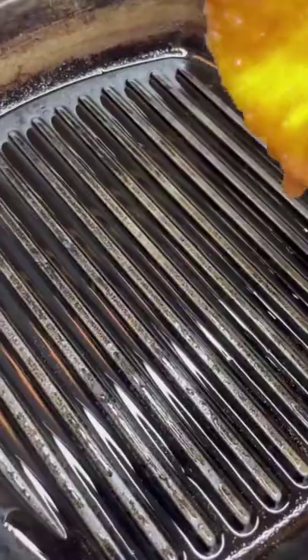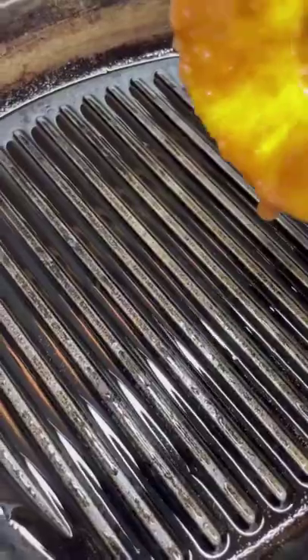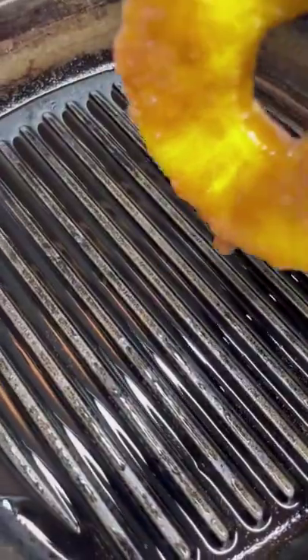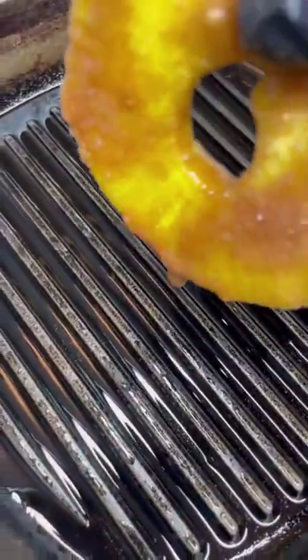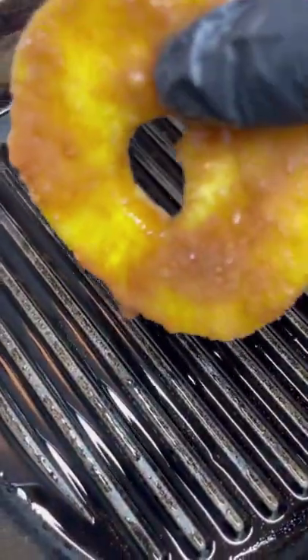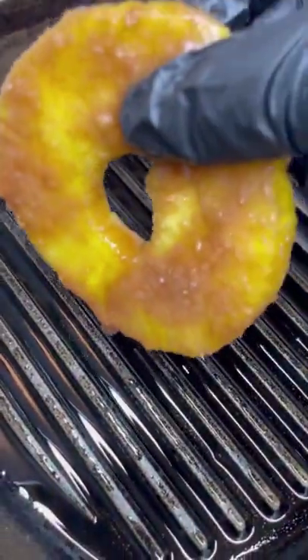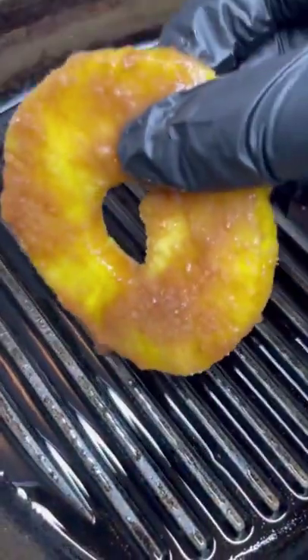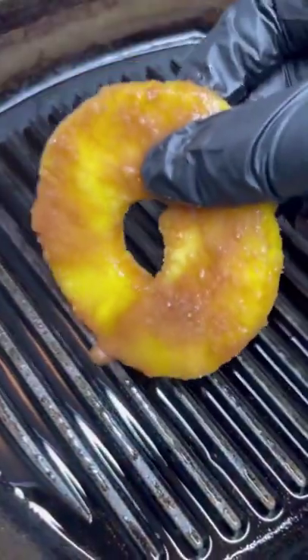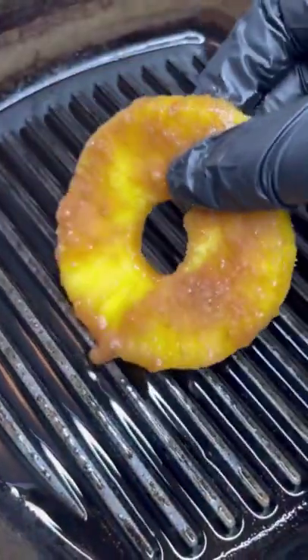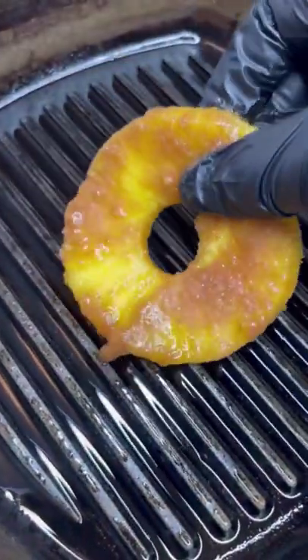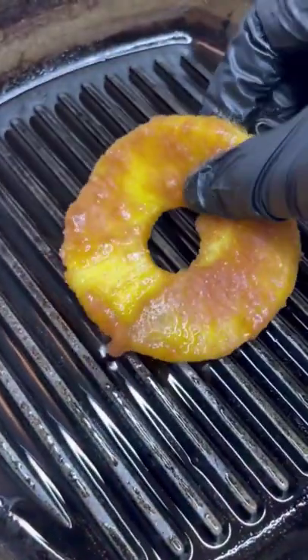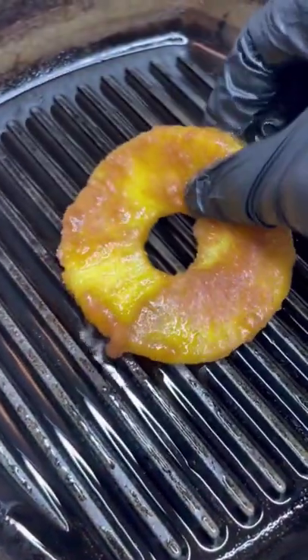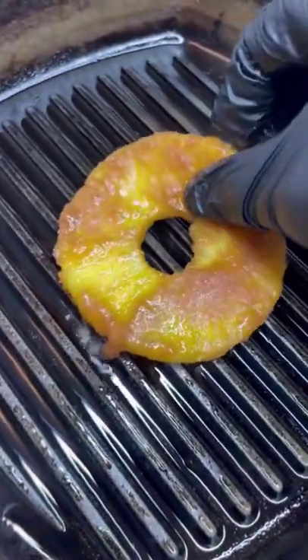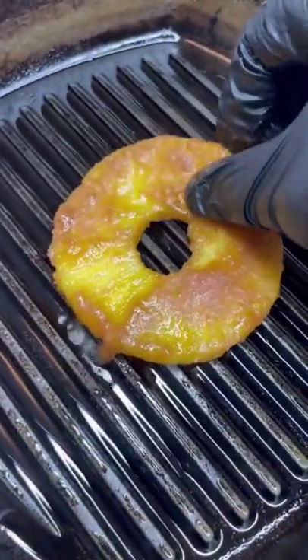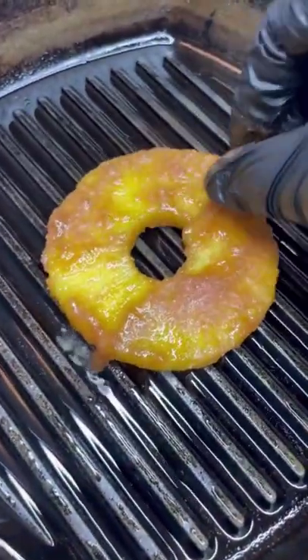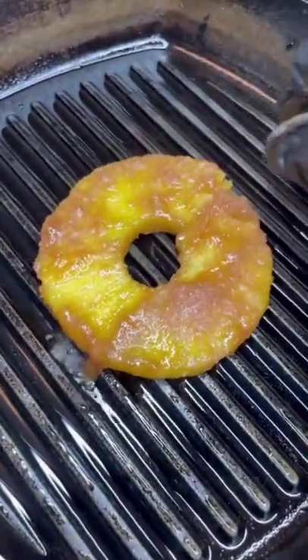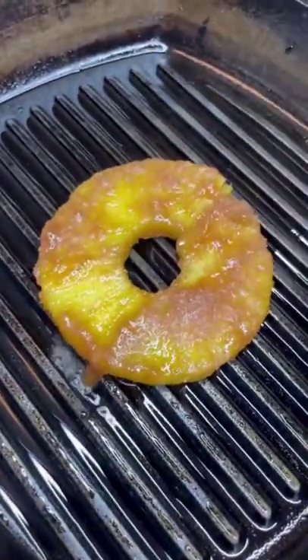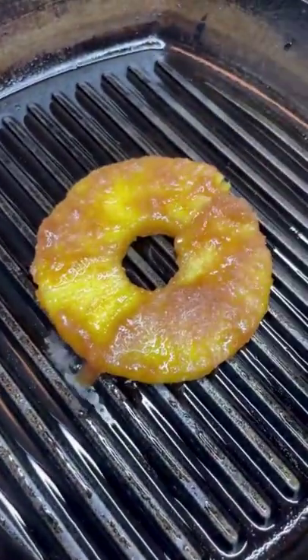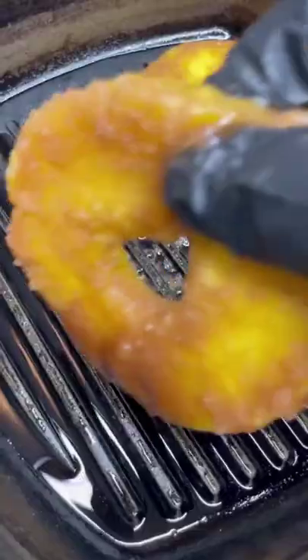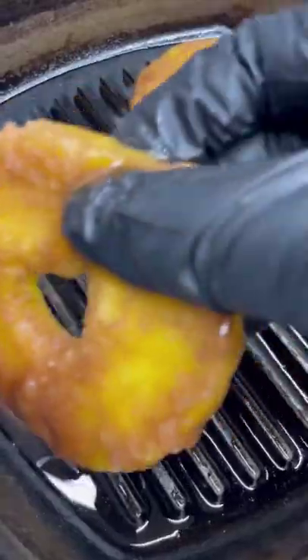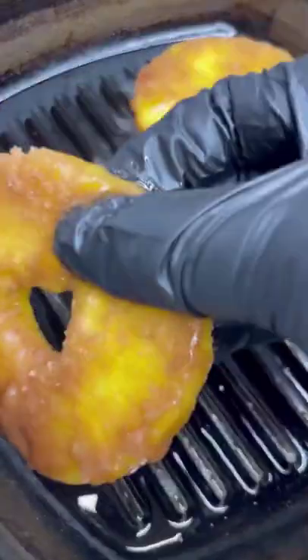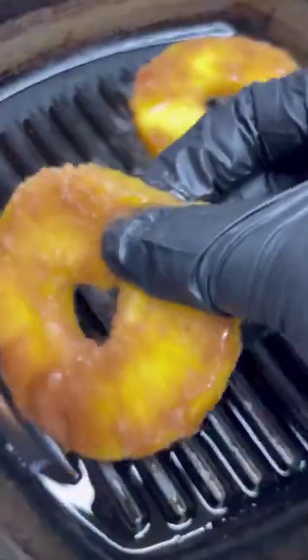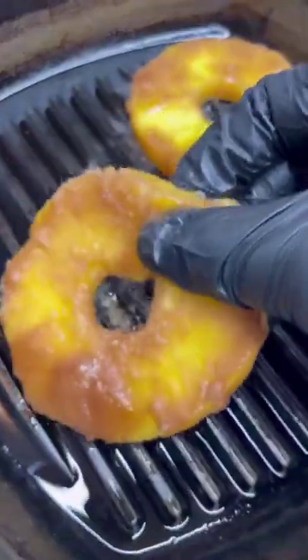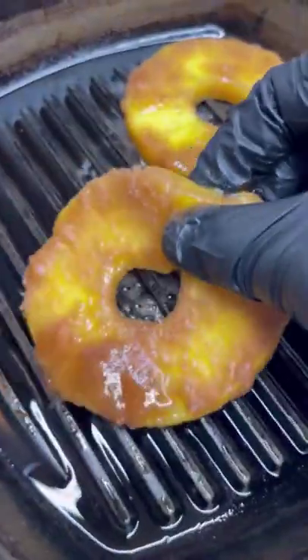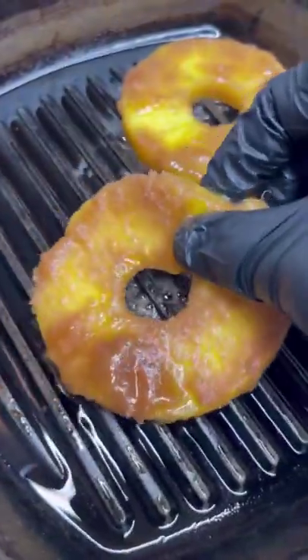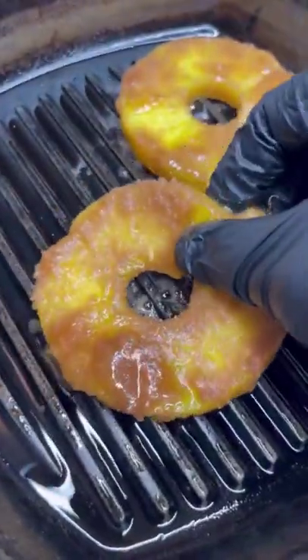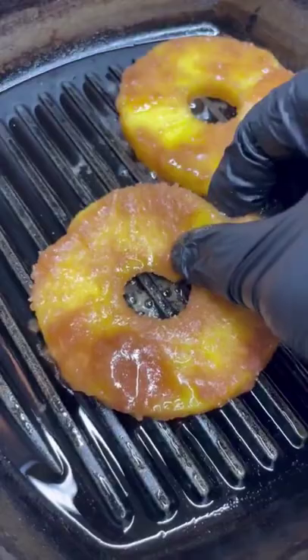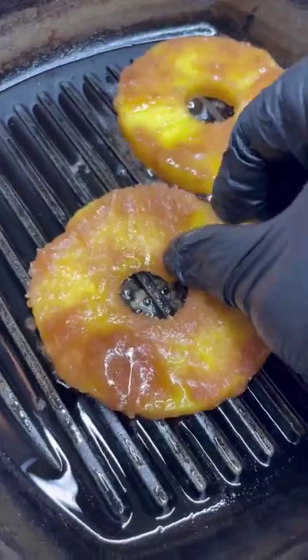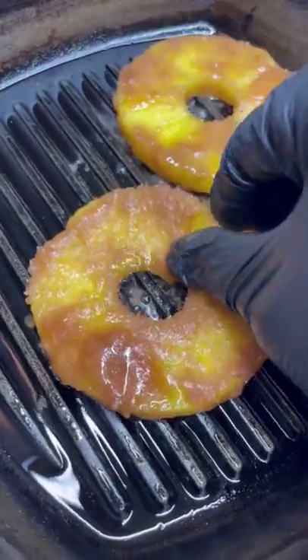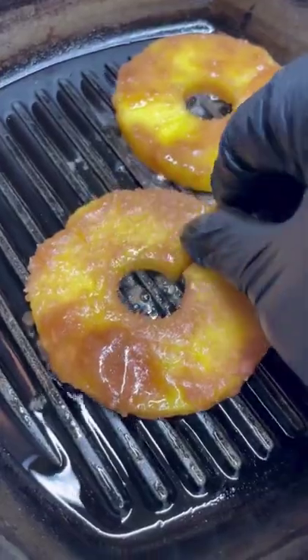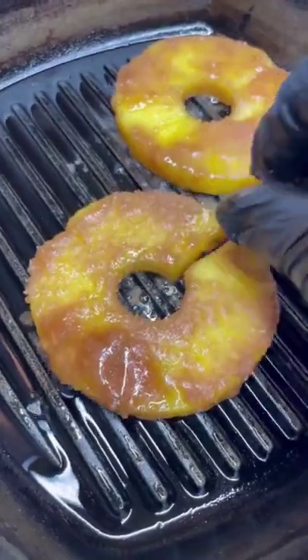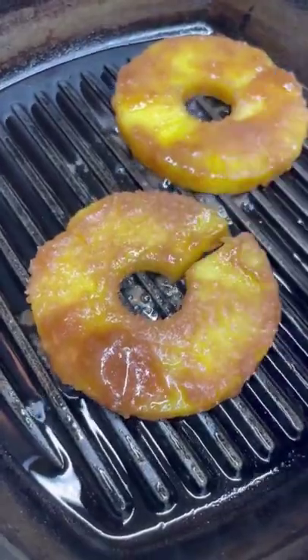In a pan on medium heat, we're going to cook our pineapples on both sides for a few minutes to caramelize the sugar.